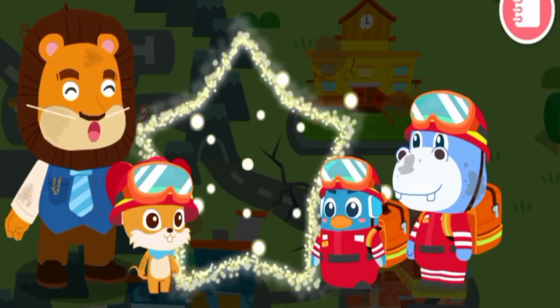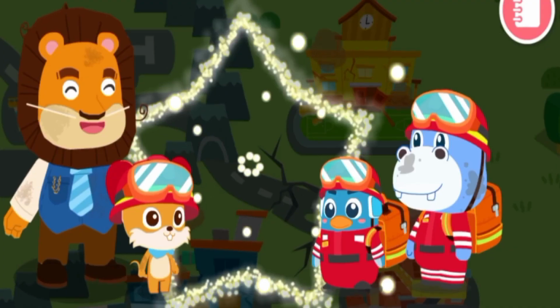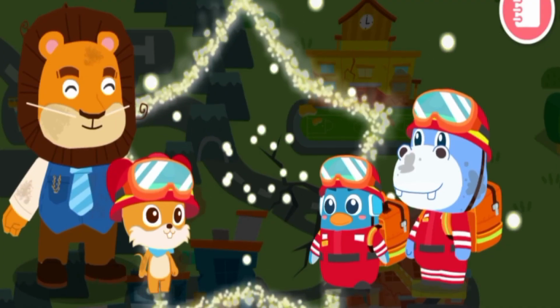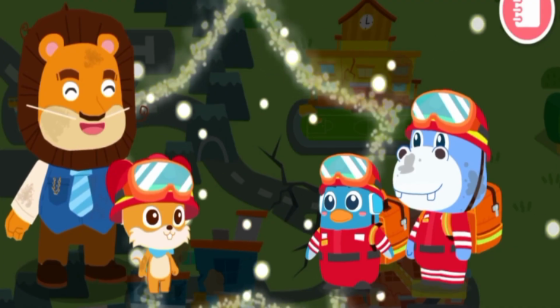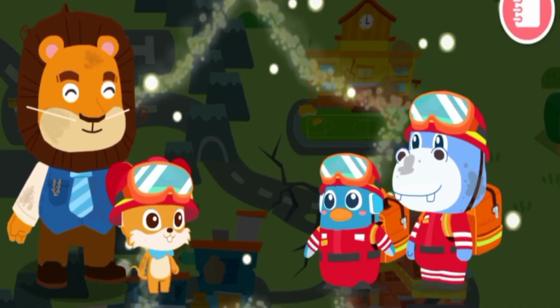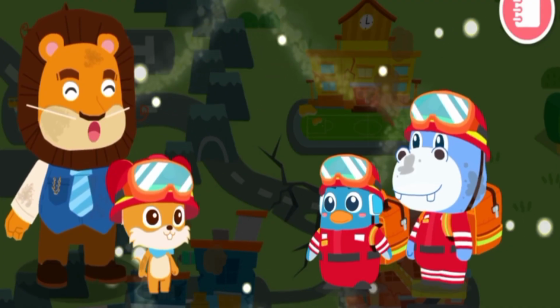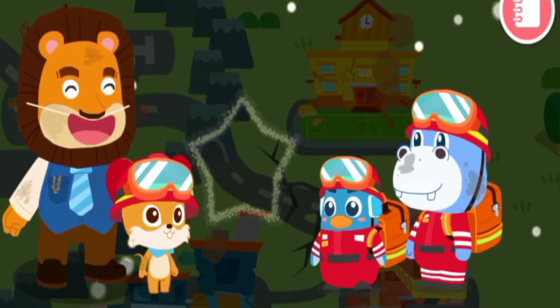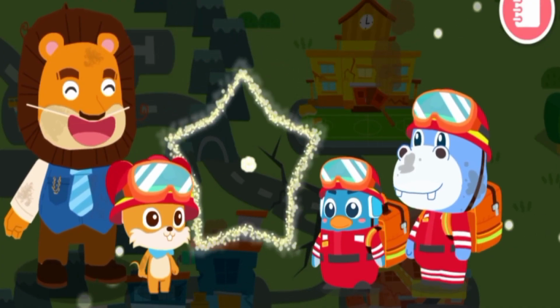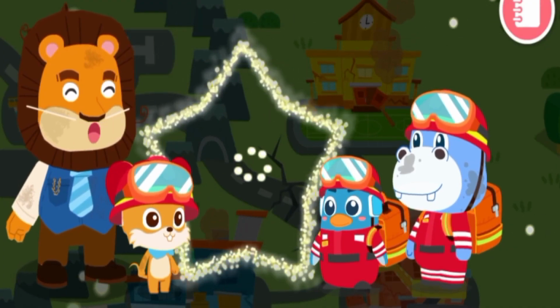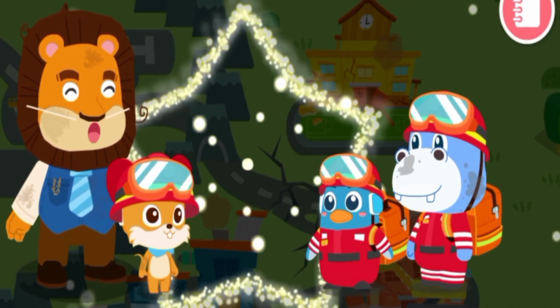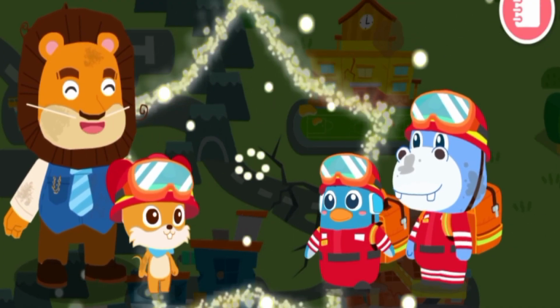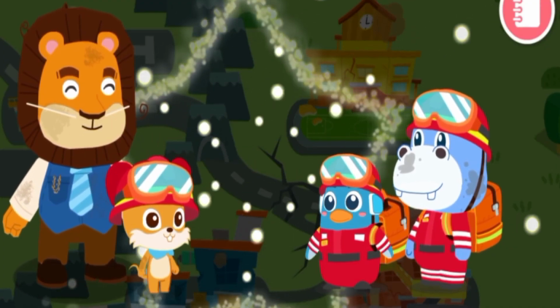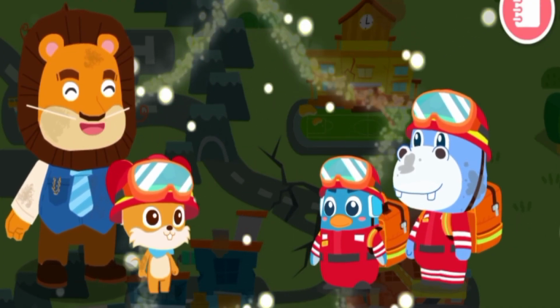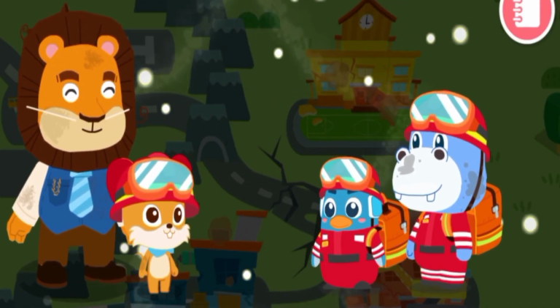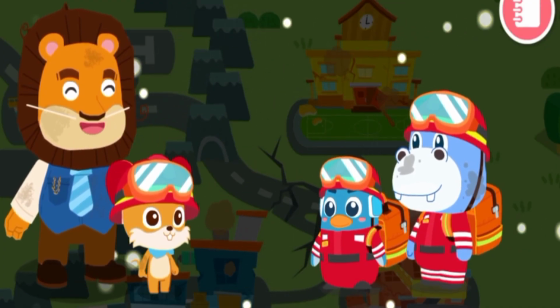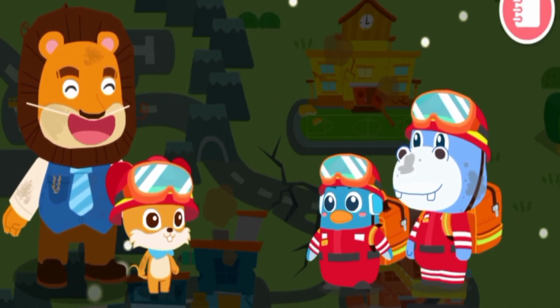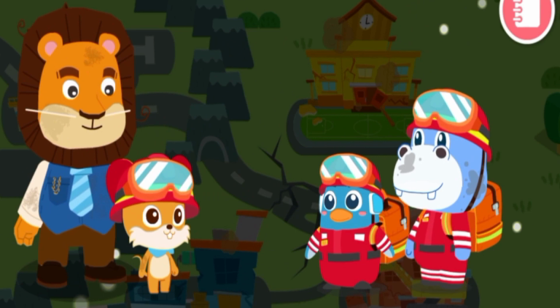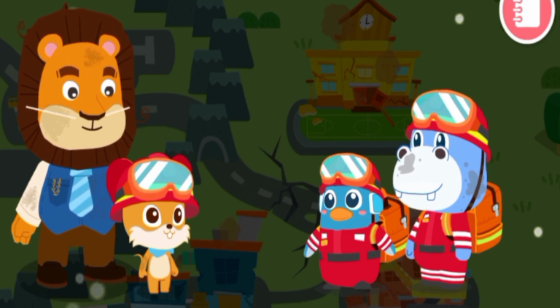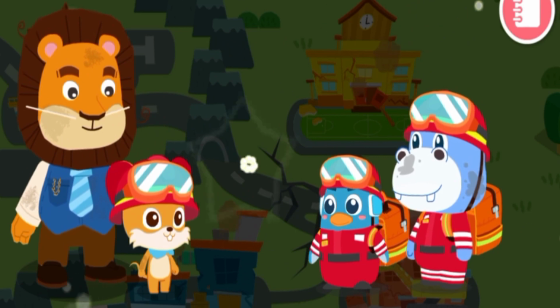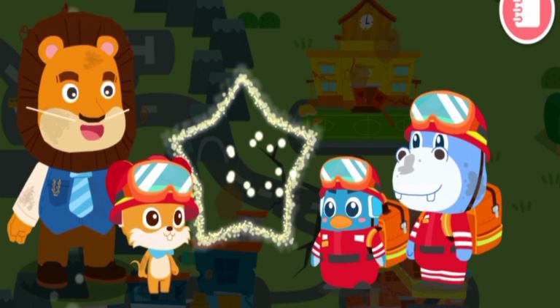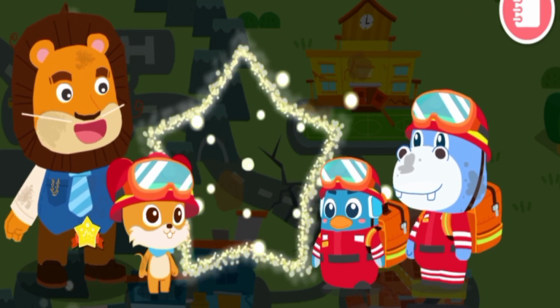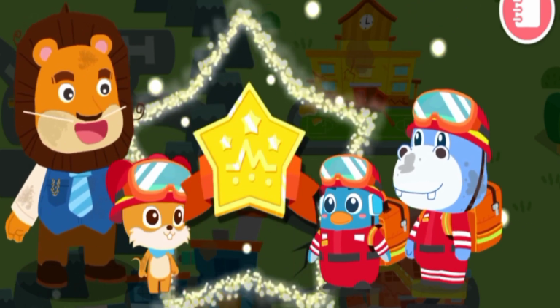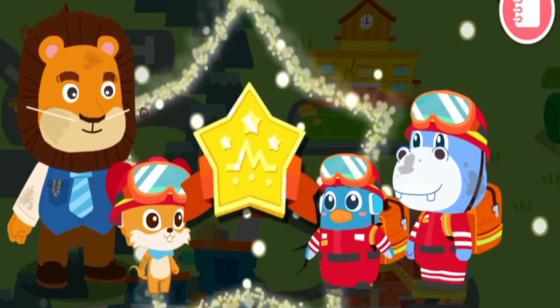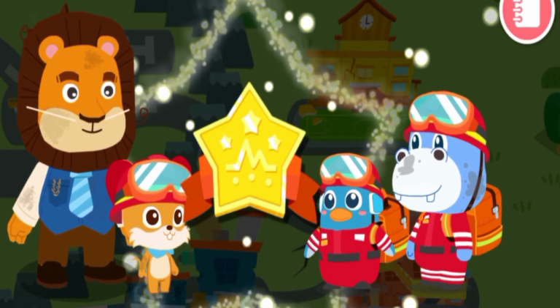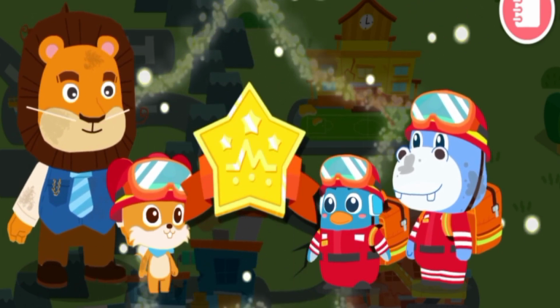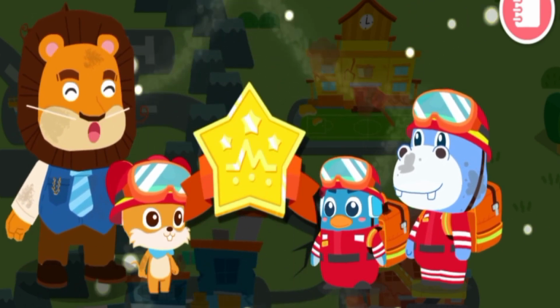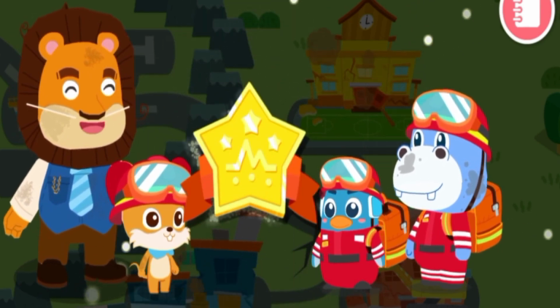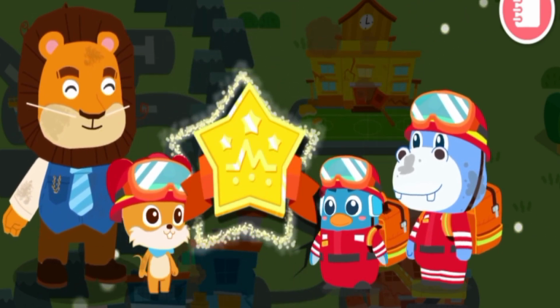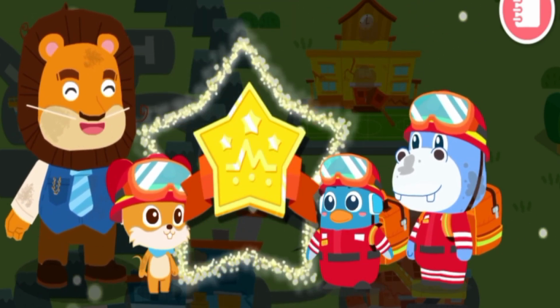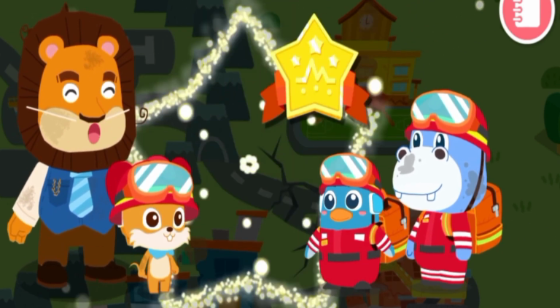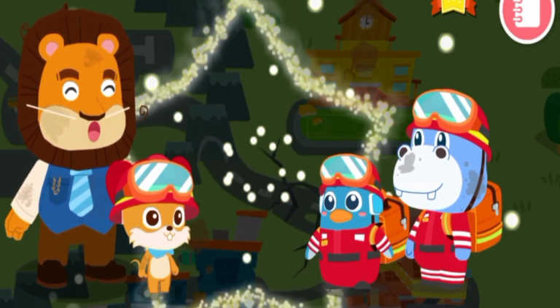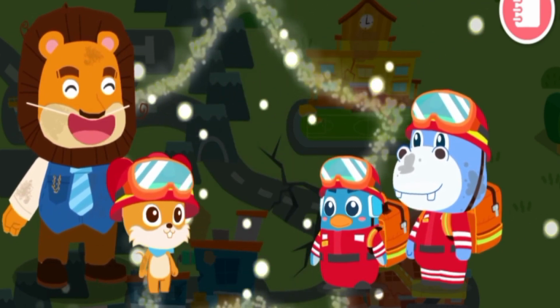Tough work, Rescue Team. You are truly heroes for rescuing Whiskers. Here is a bravery badge for you.